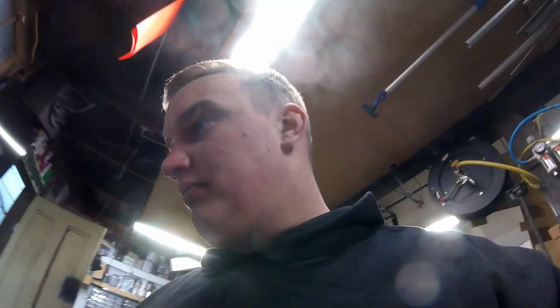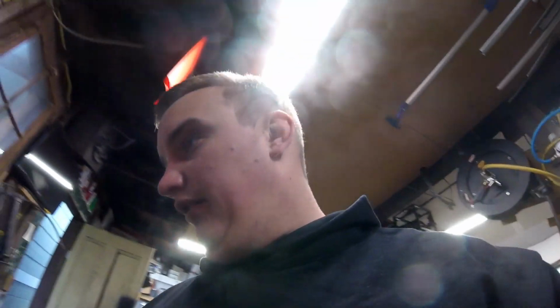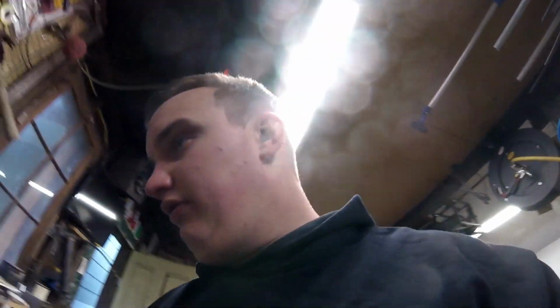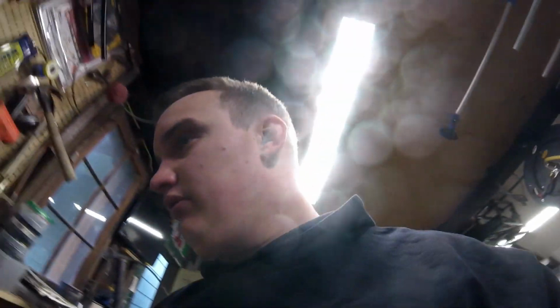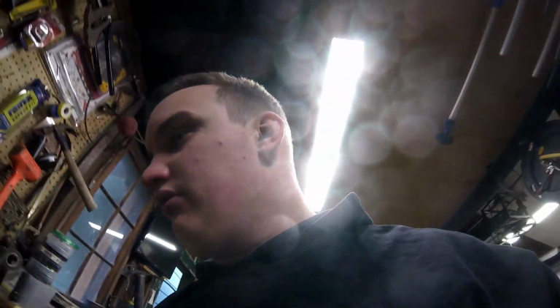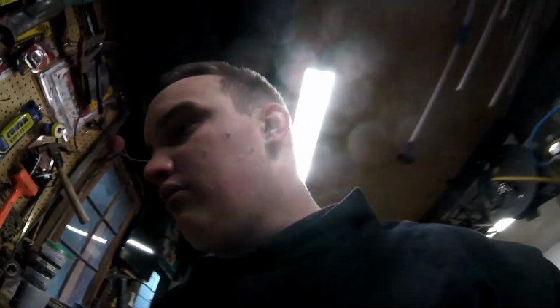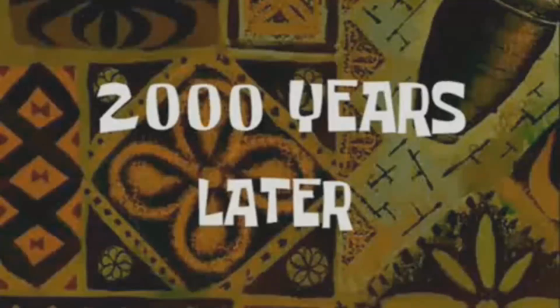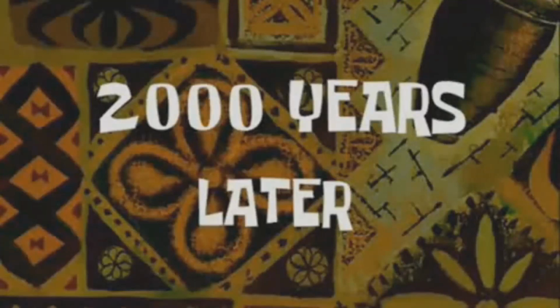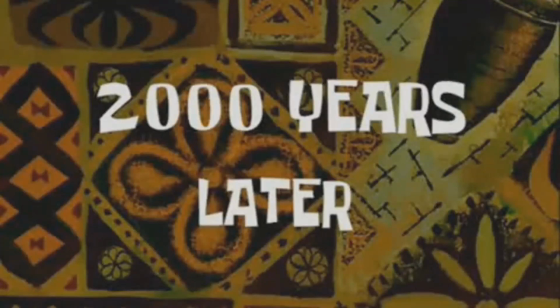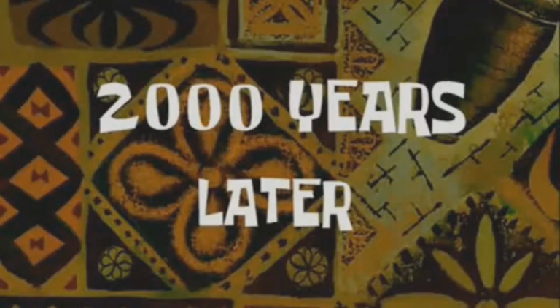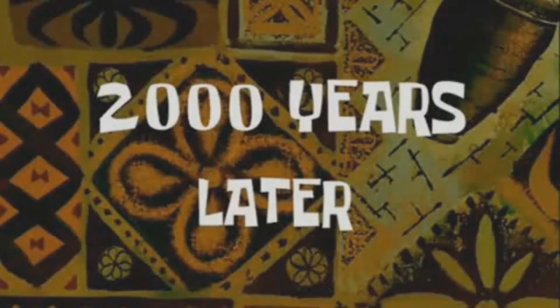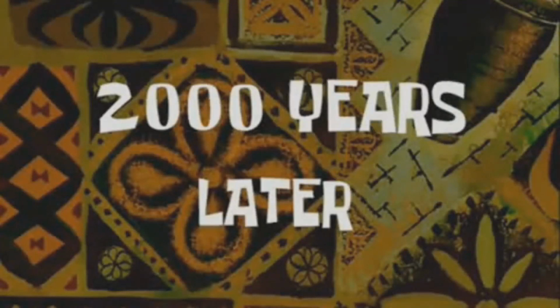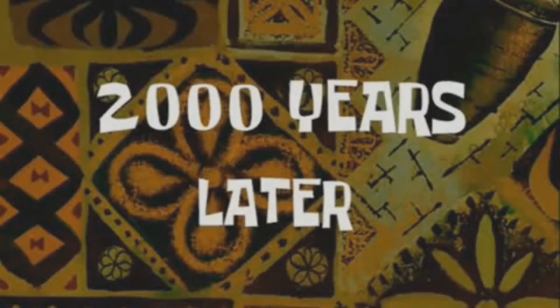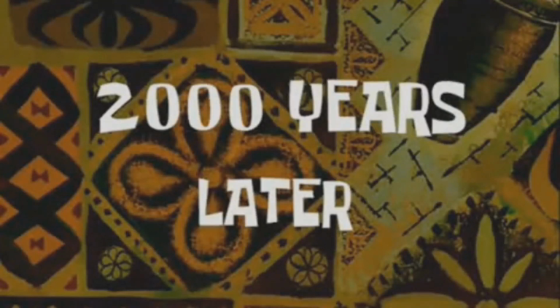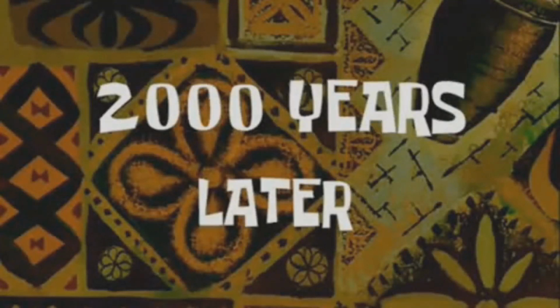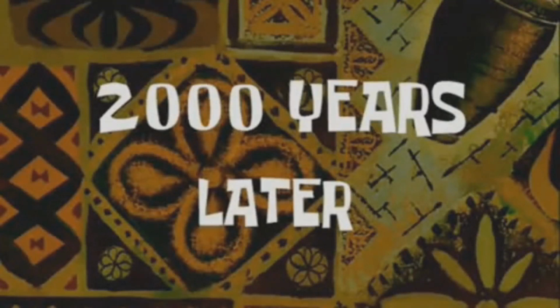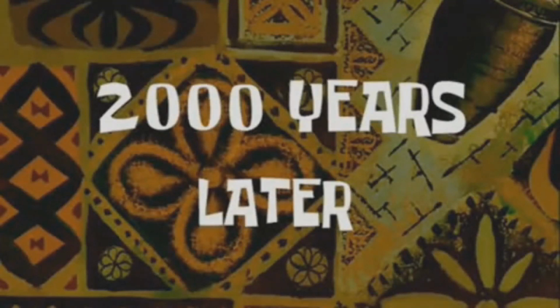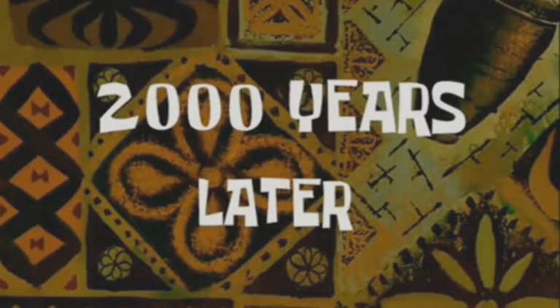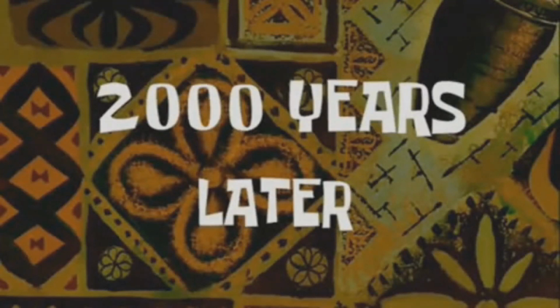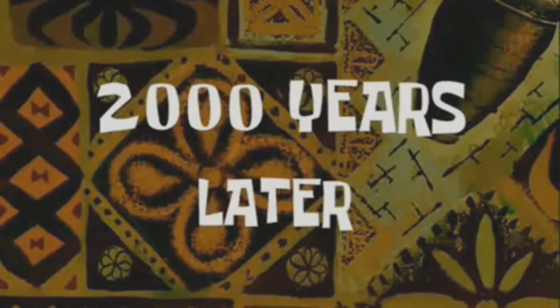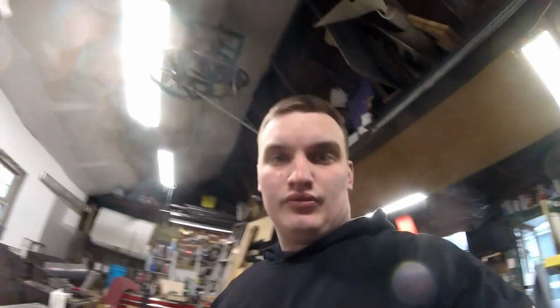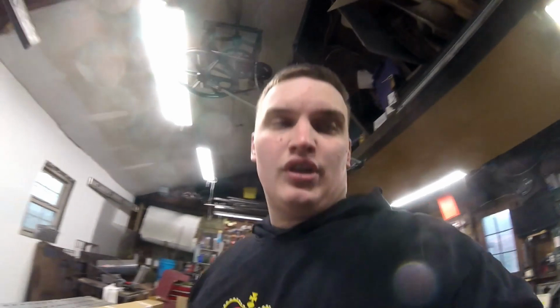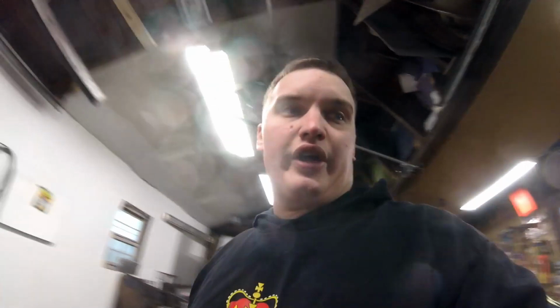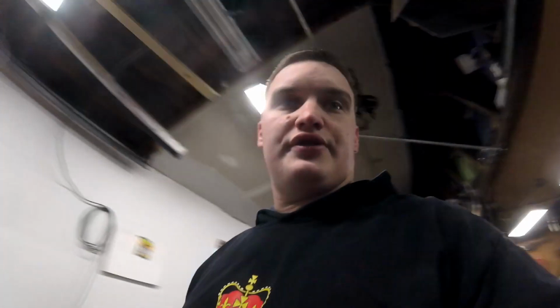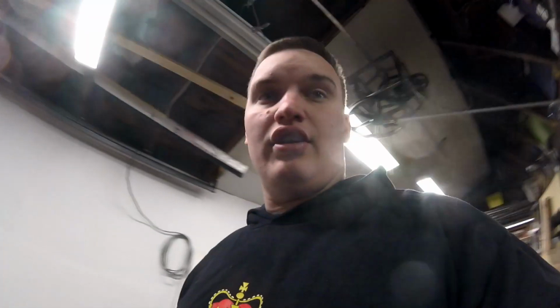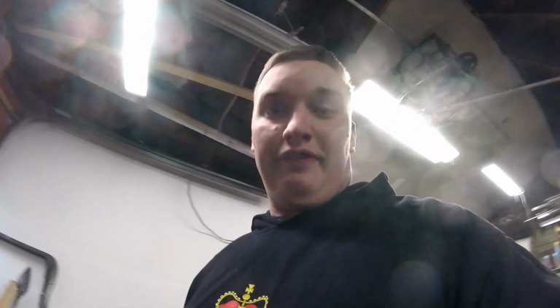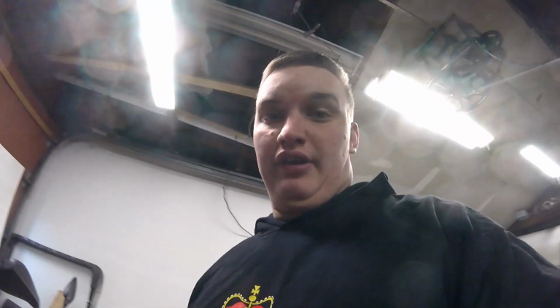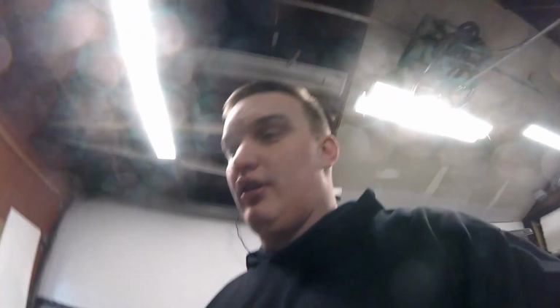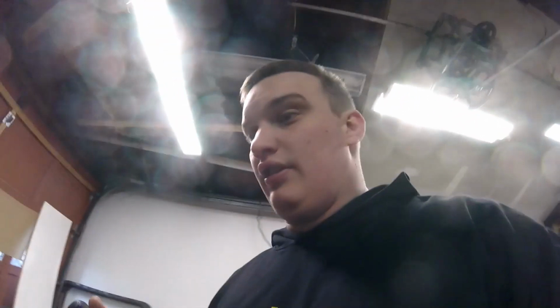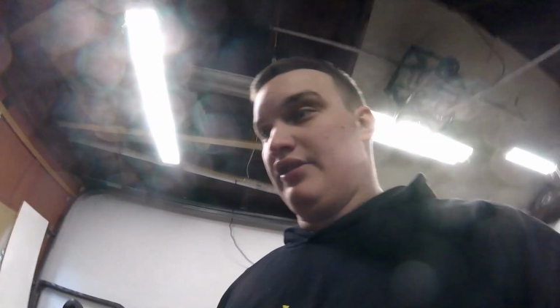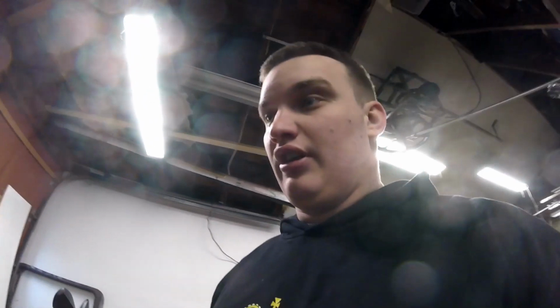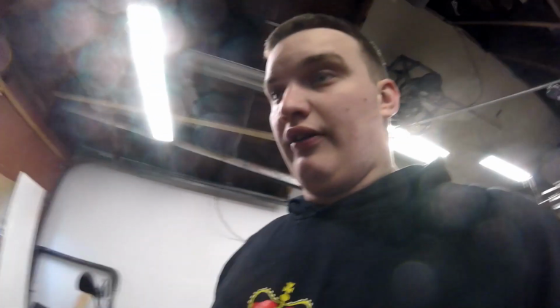Where's my knife? Two thousand years later... okay, so we found it. That took long enough.